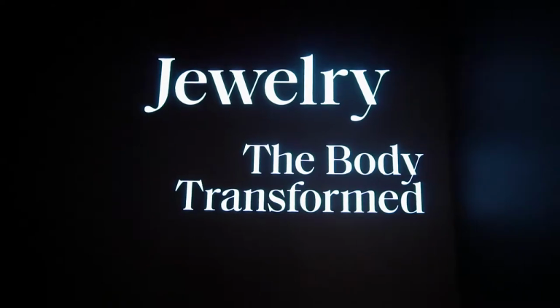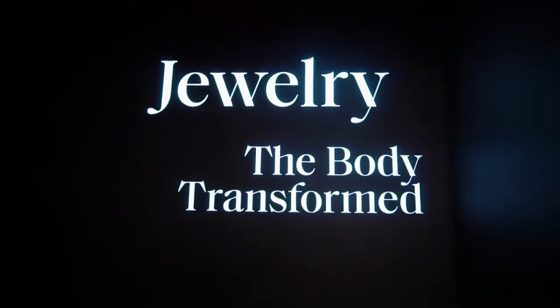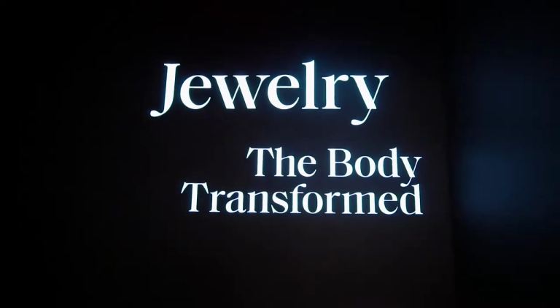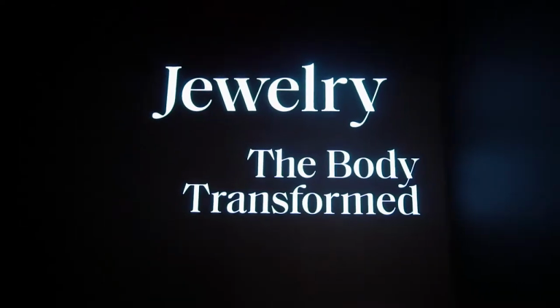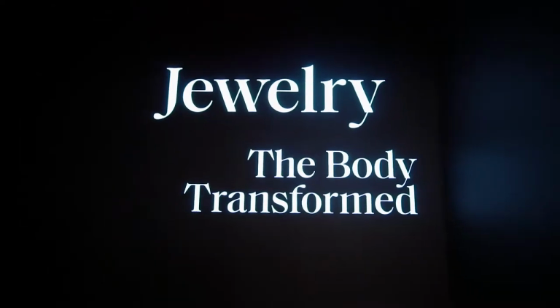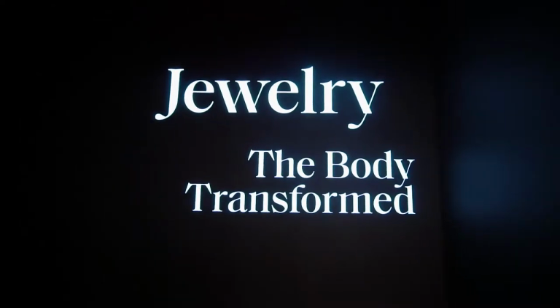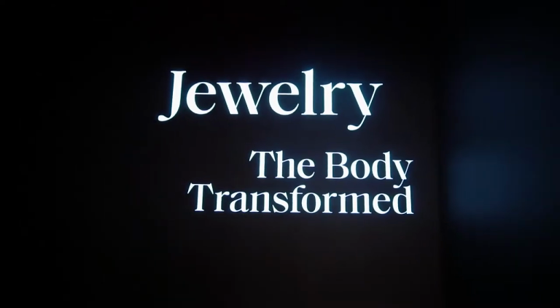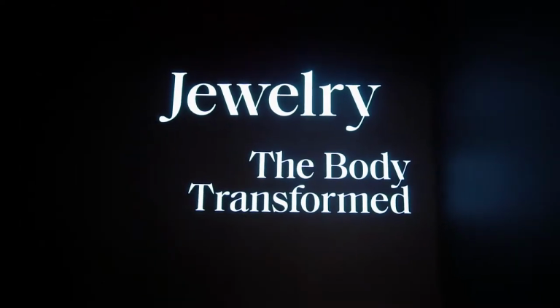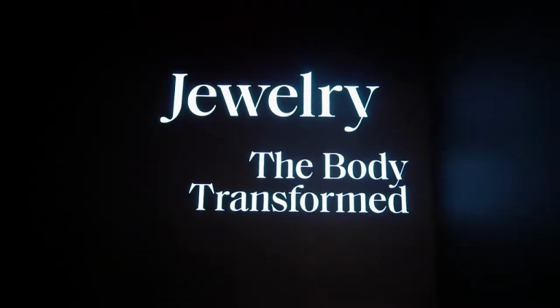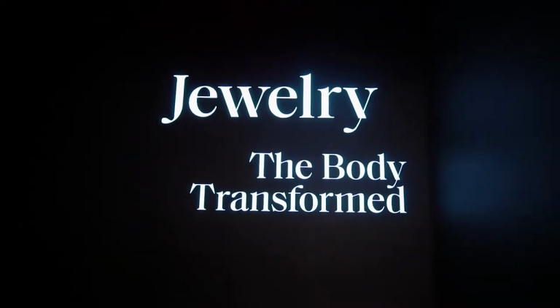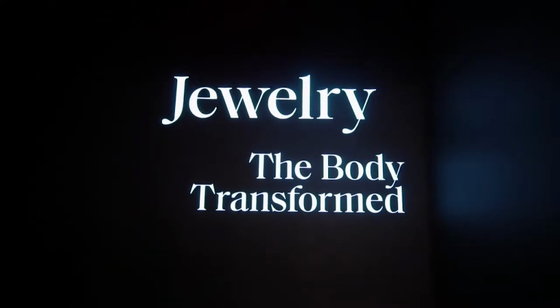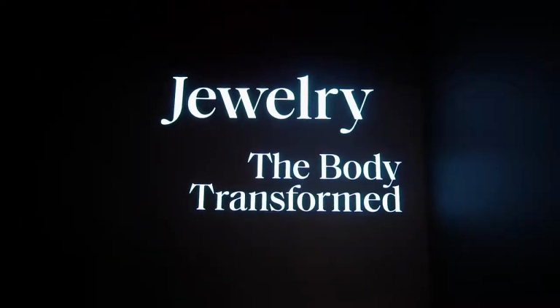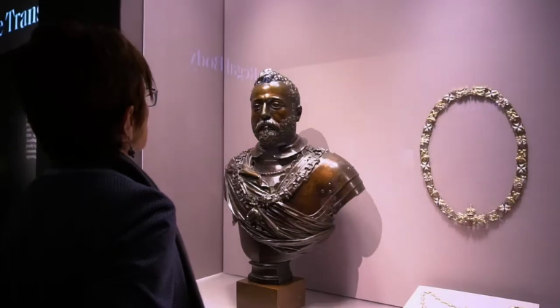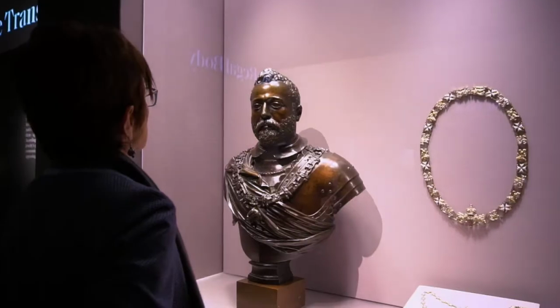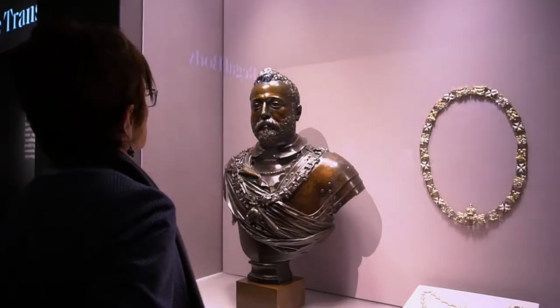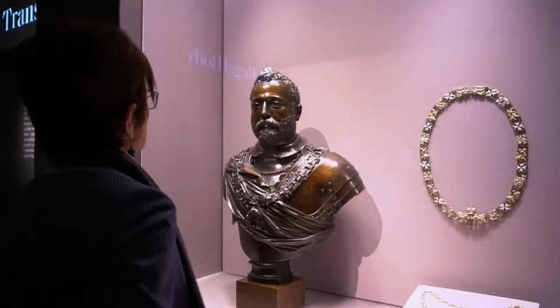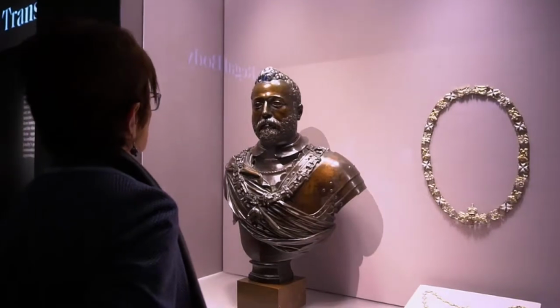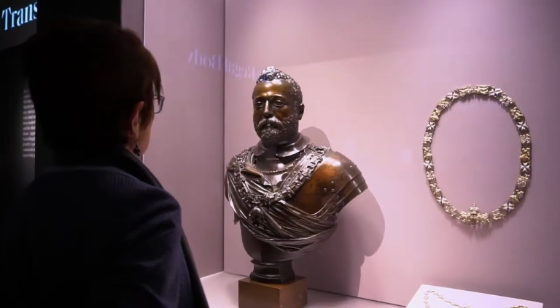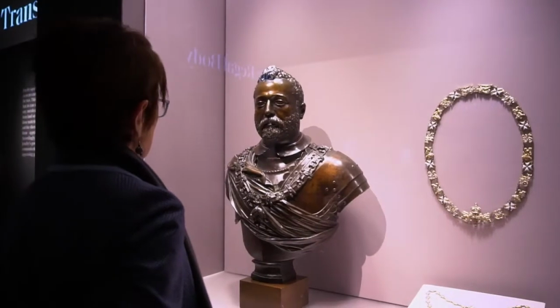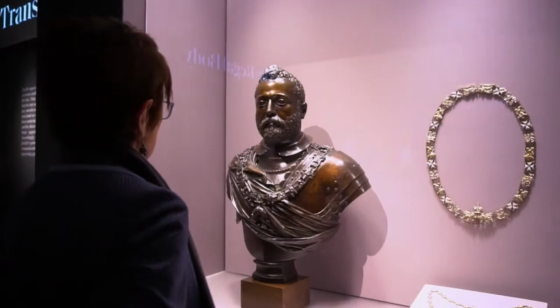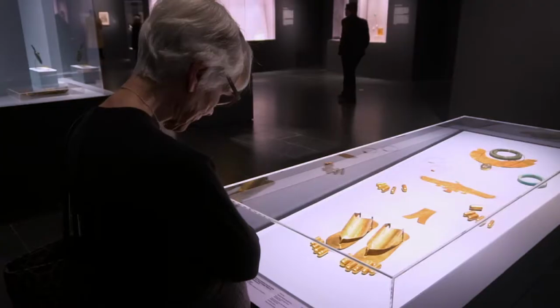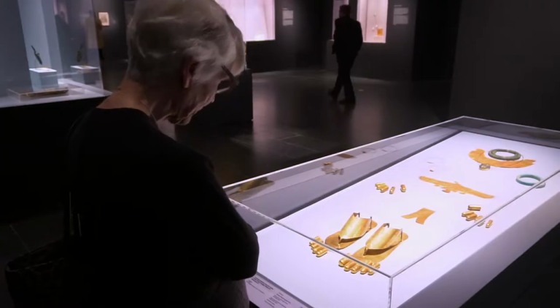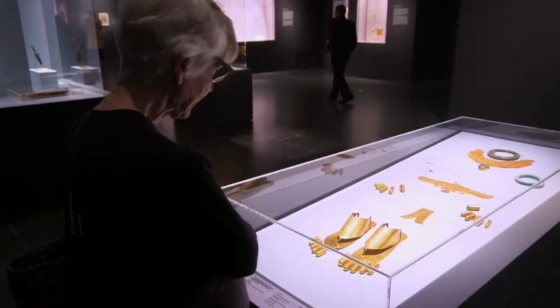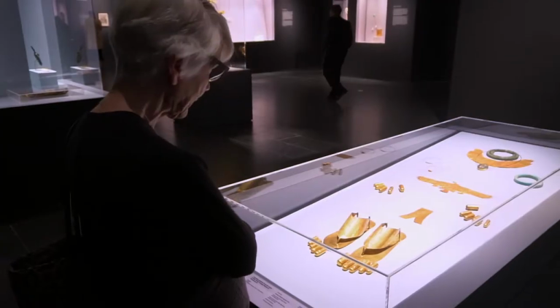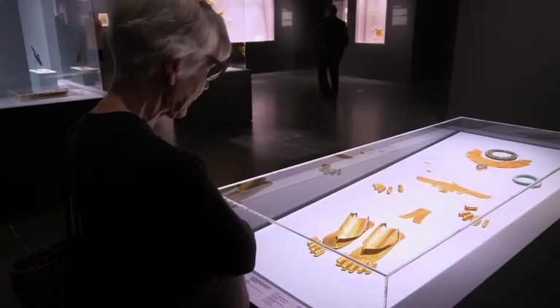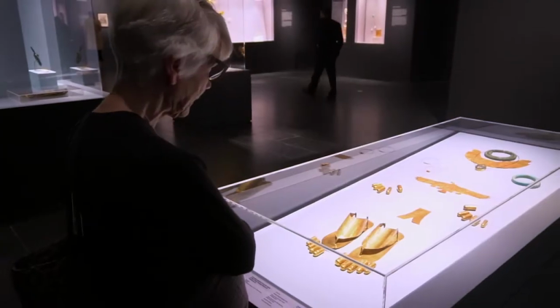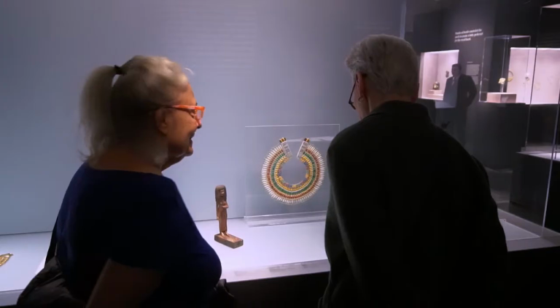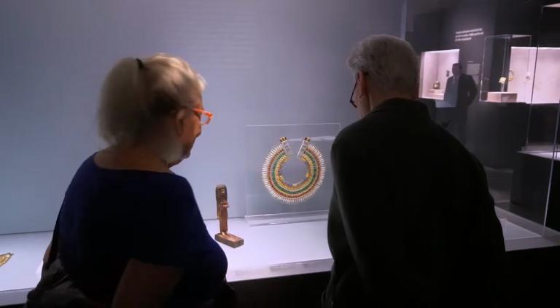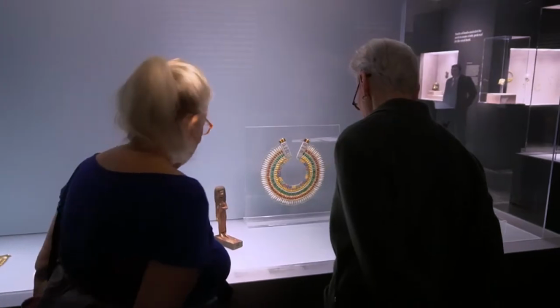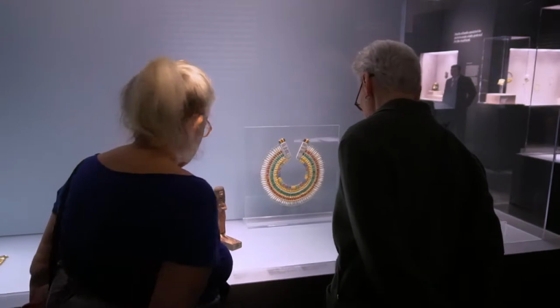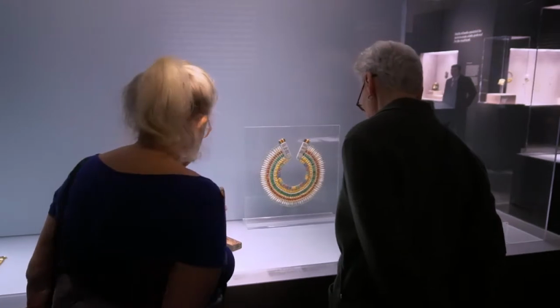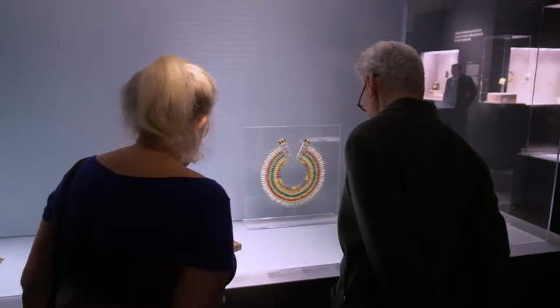Jewelry: the body transformed, is dazzling viewers at the Metropolitan Museum of Art.